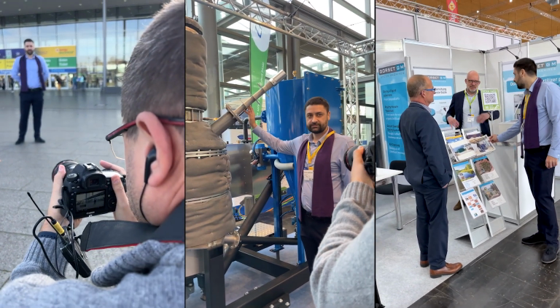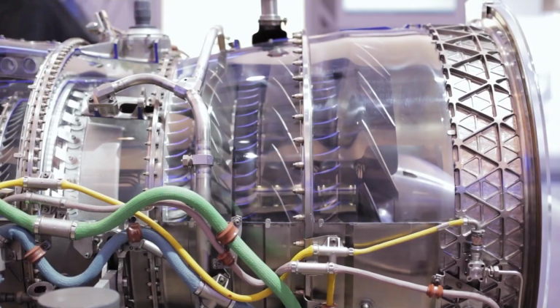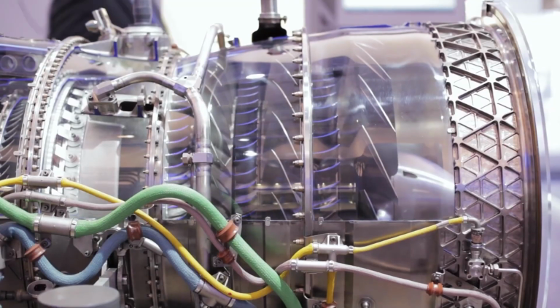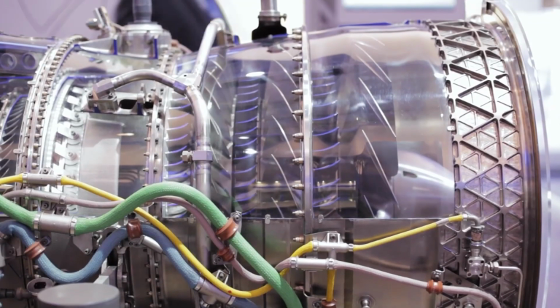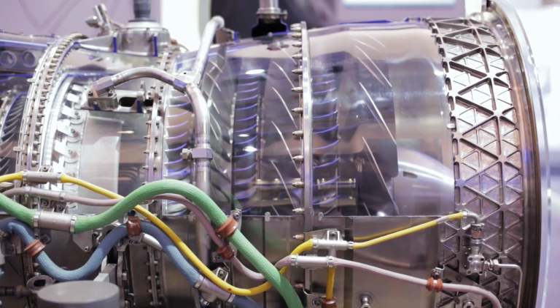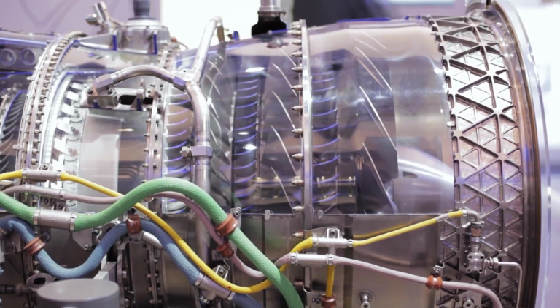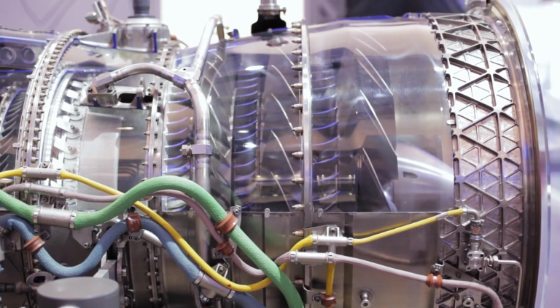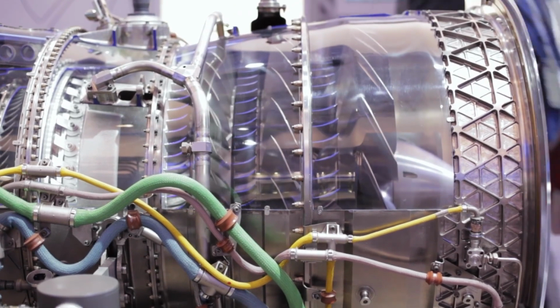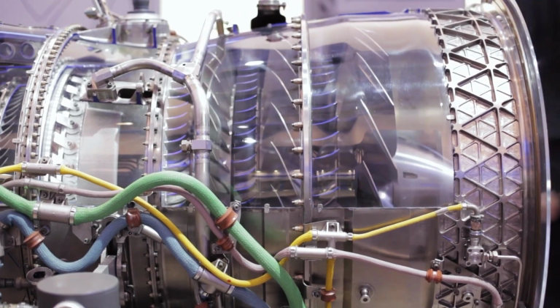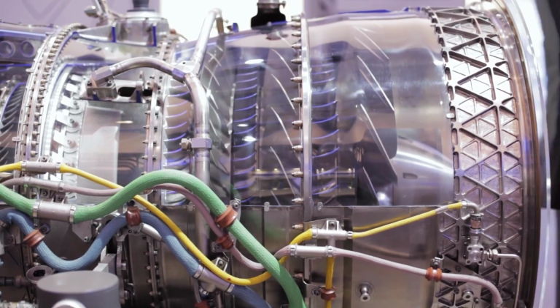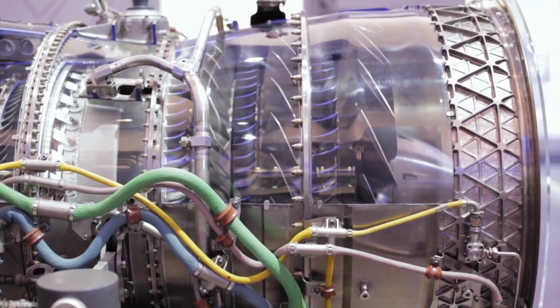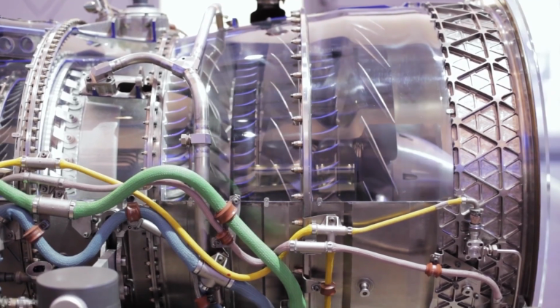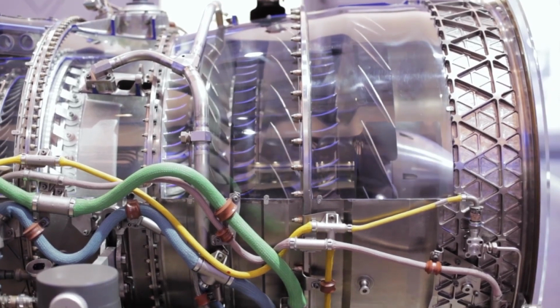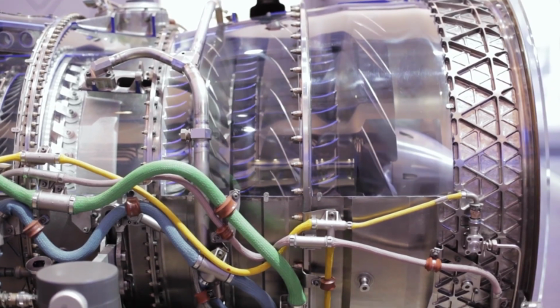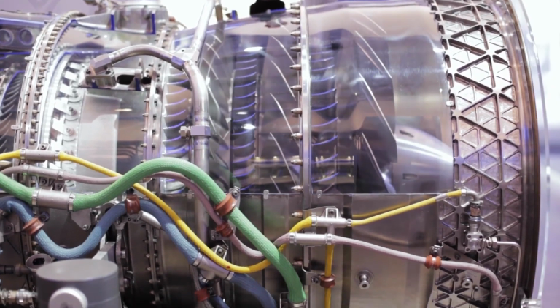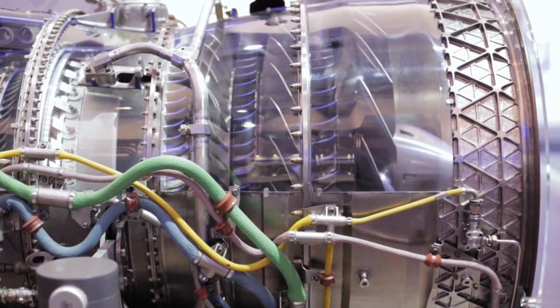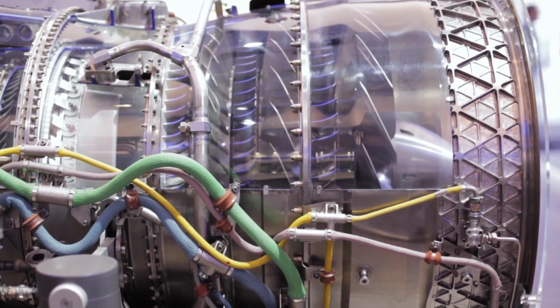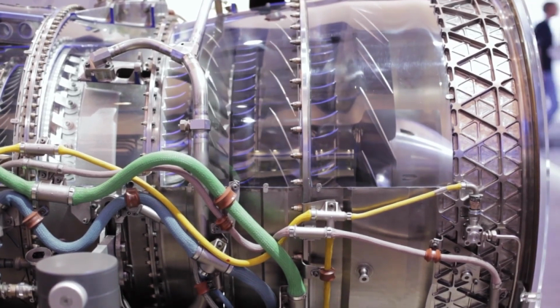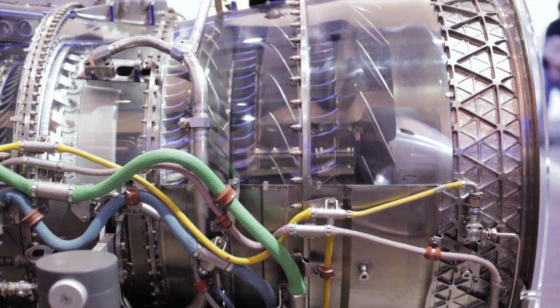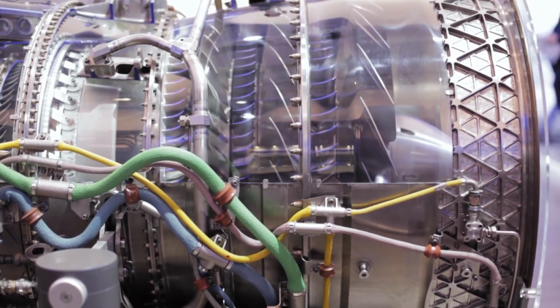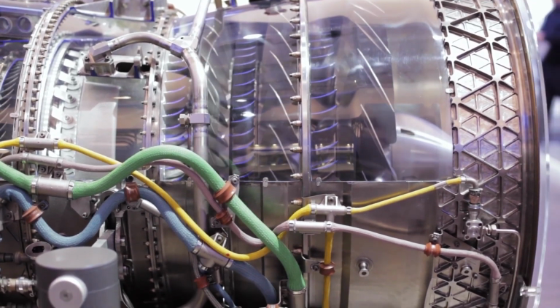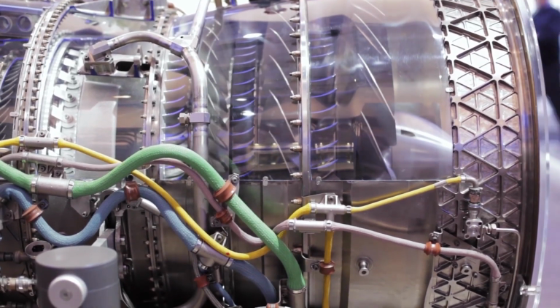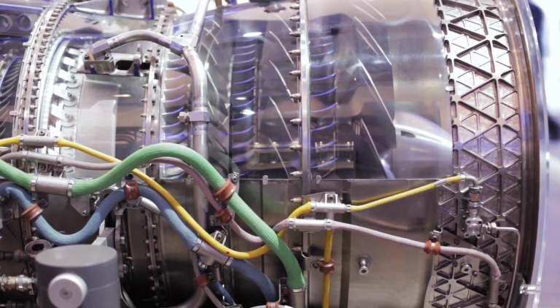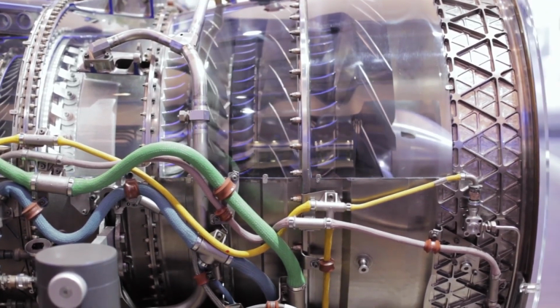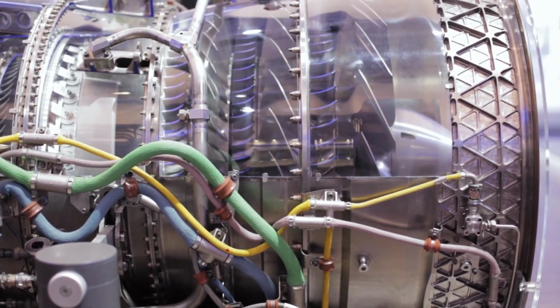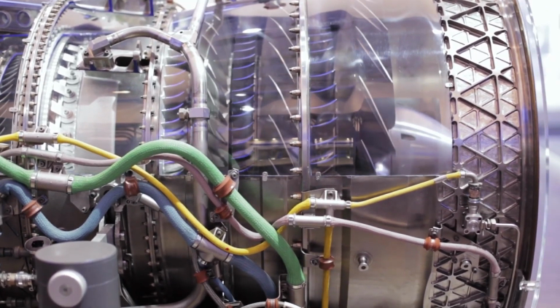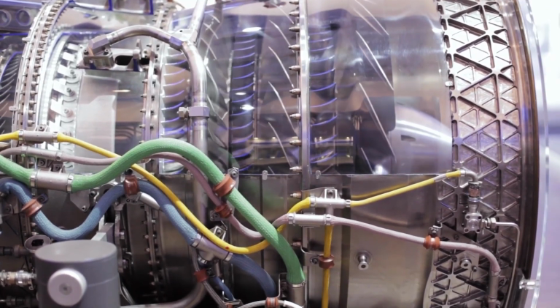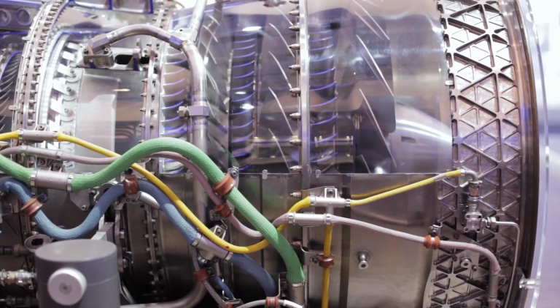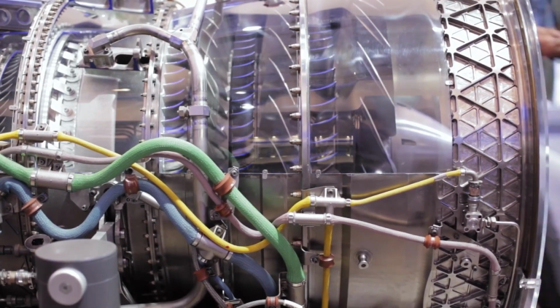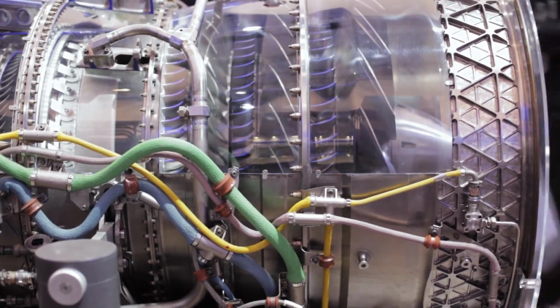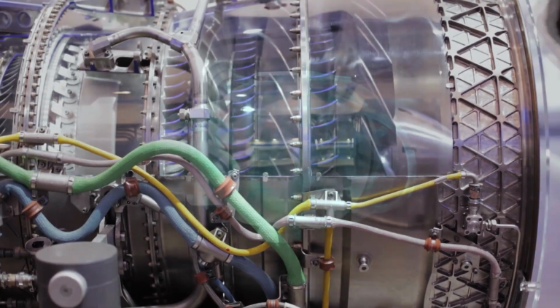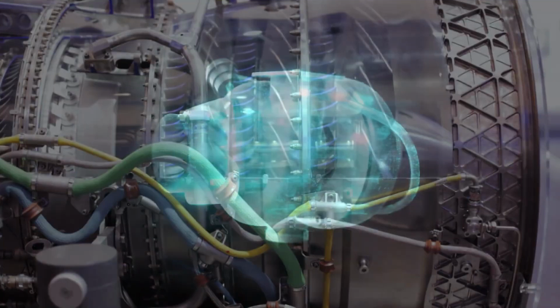In the meantime, to keep things going, I made a video with an overview of the only generator gas-powered microturbine on sale in Europe.